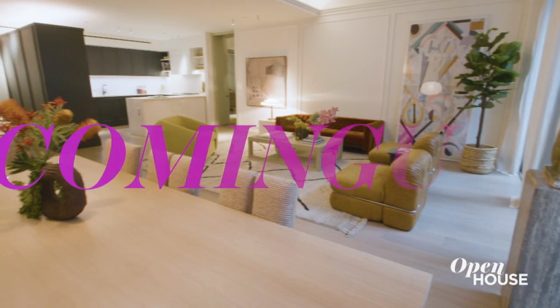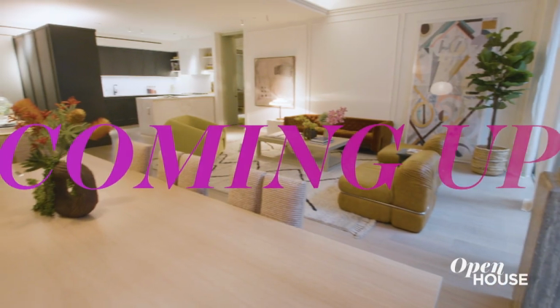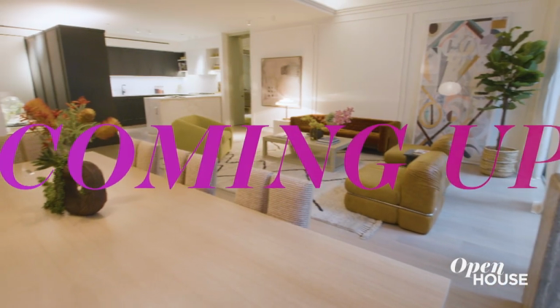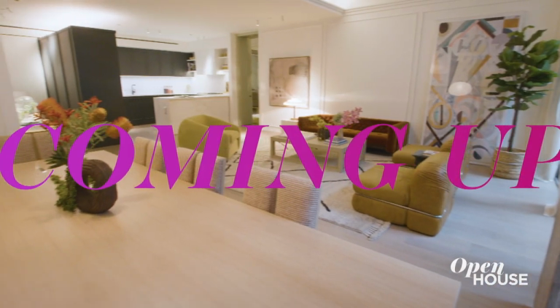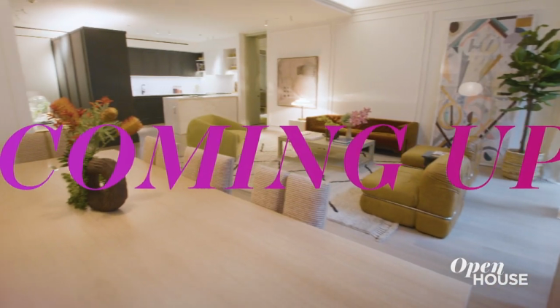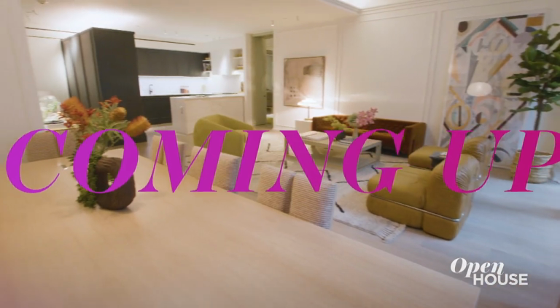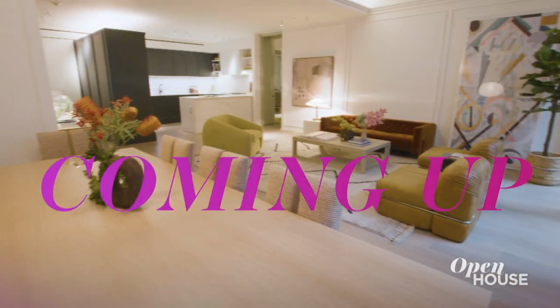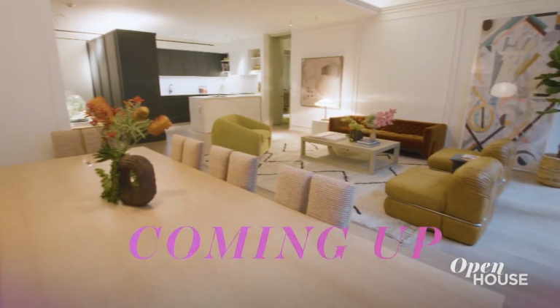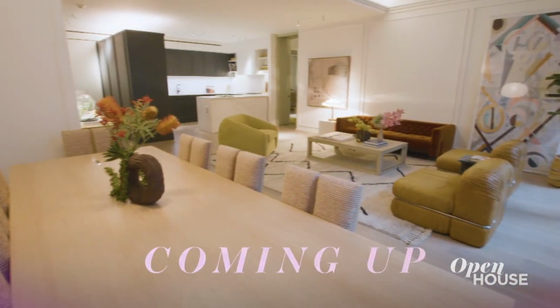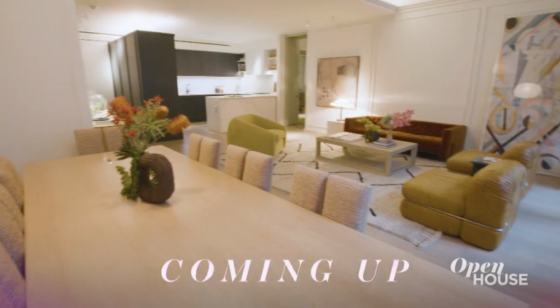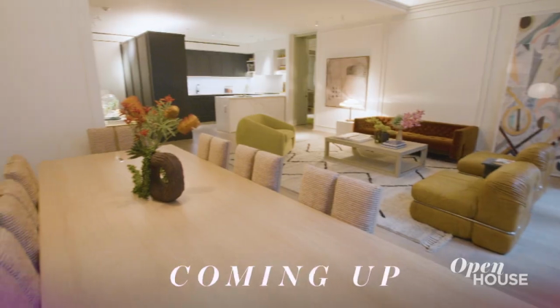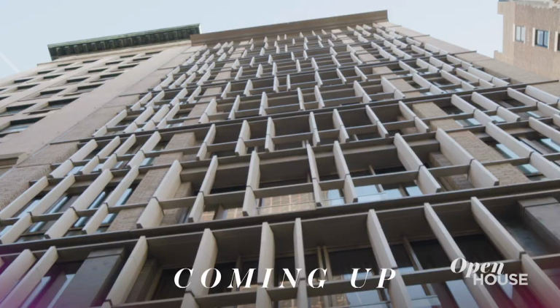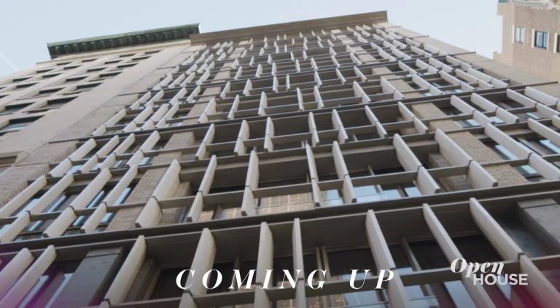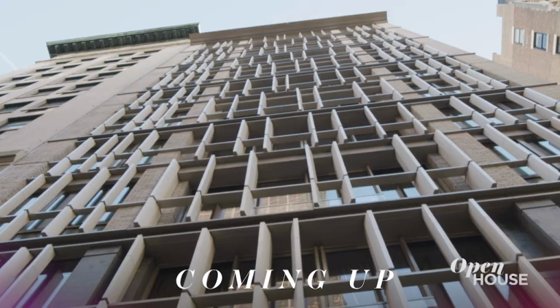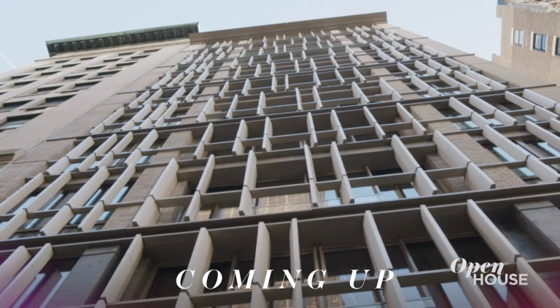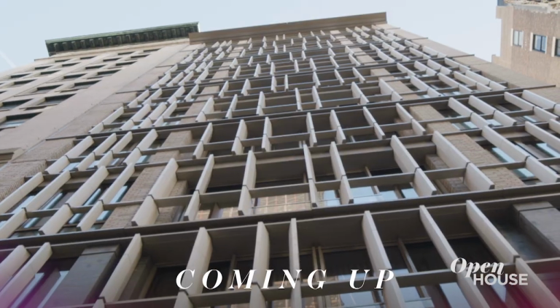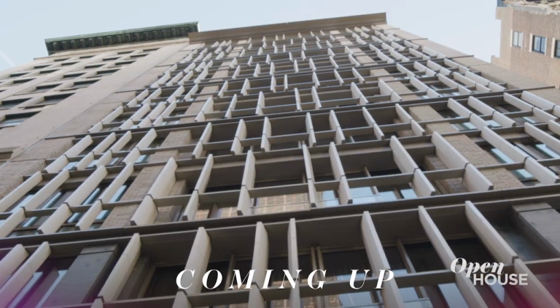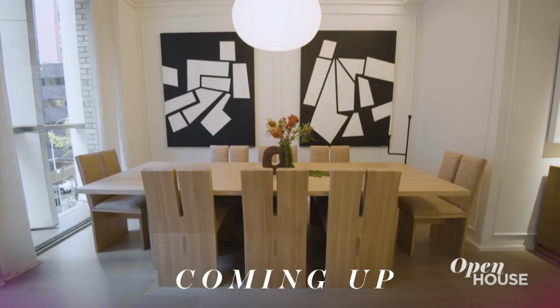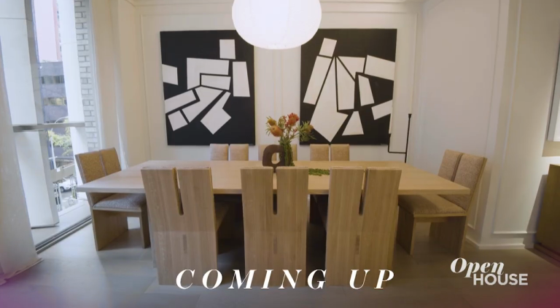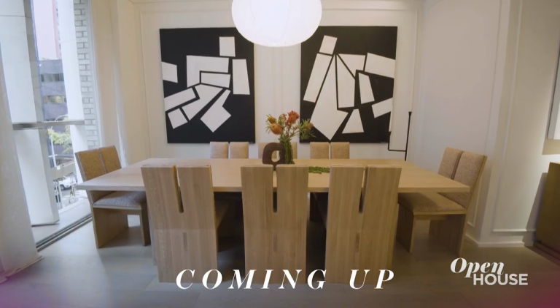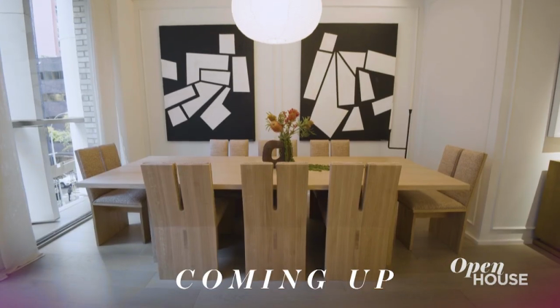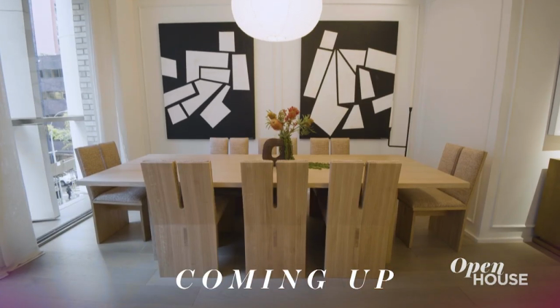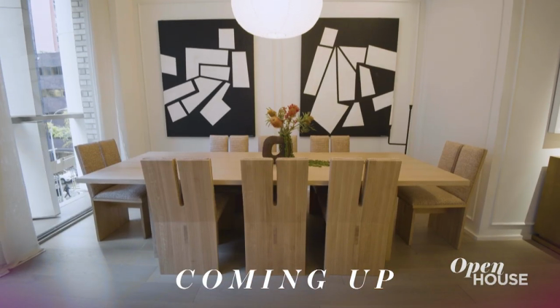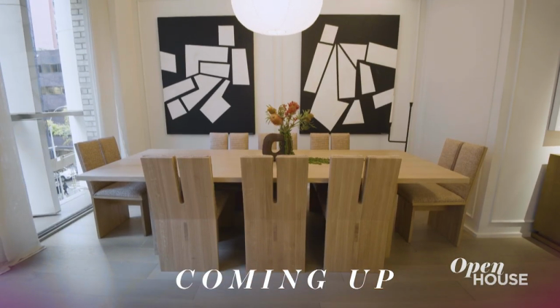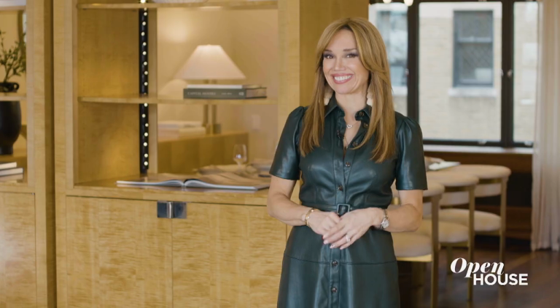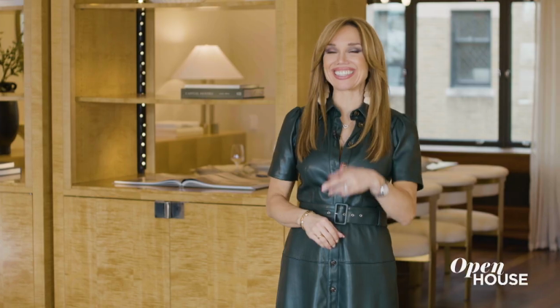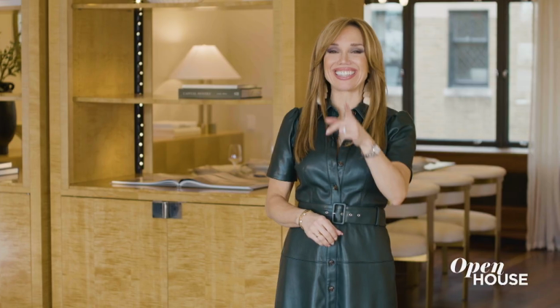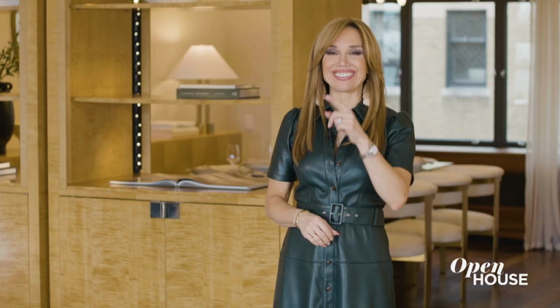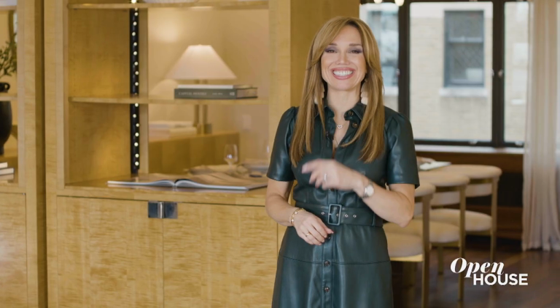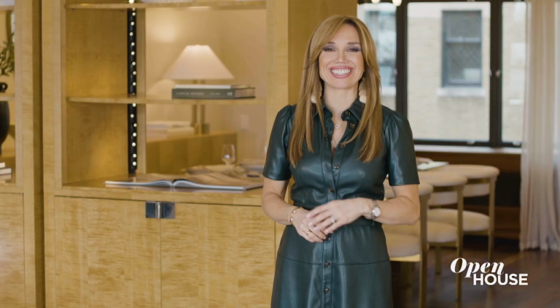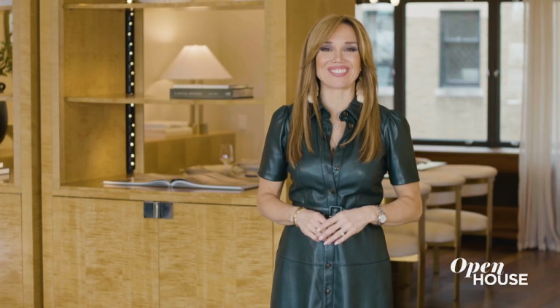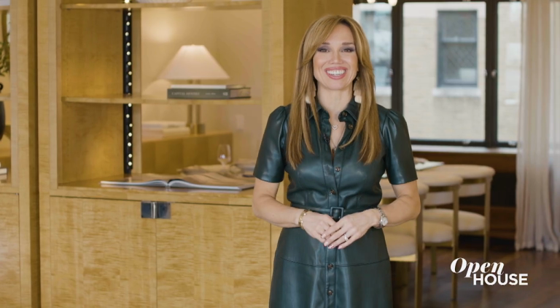Coming up, this loft in NoHo. You're not going to want to miss it. We'll see you in just a few.